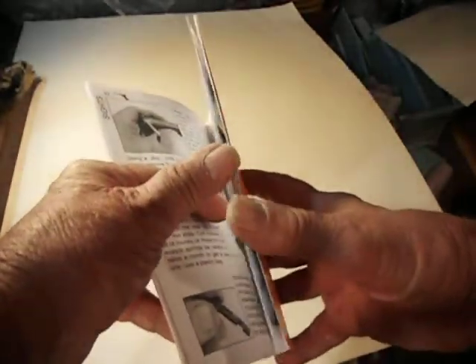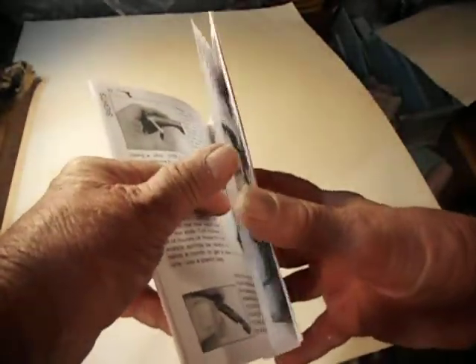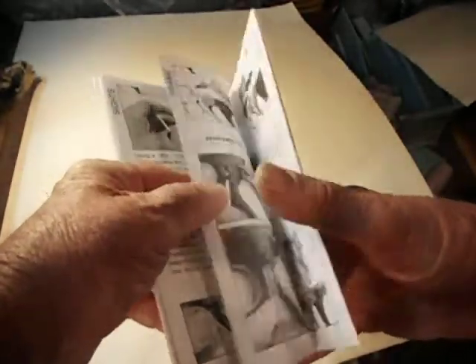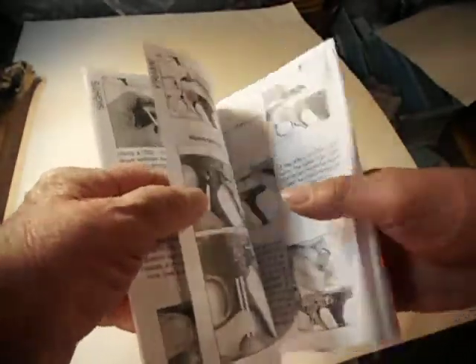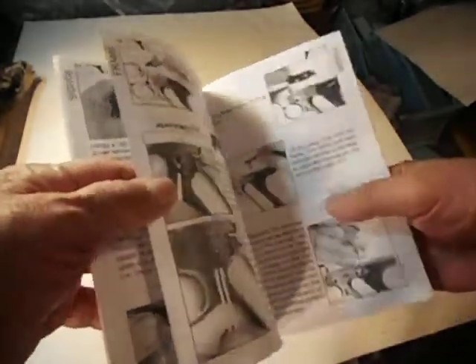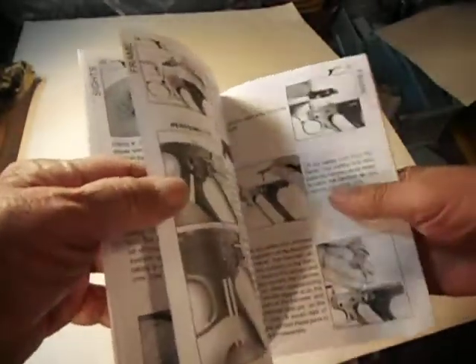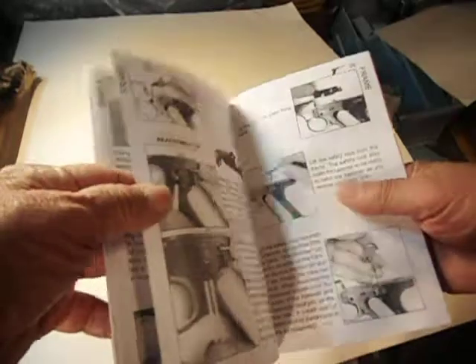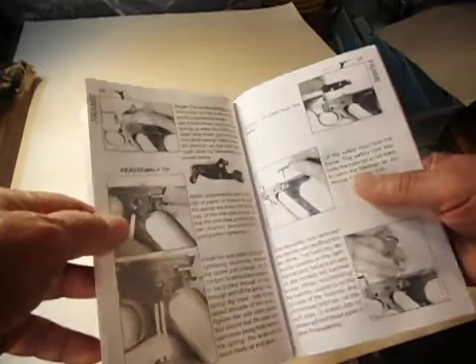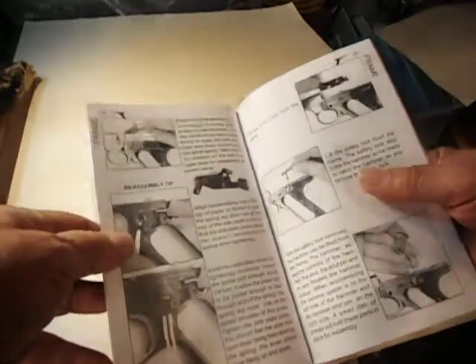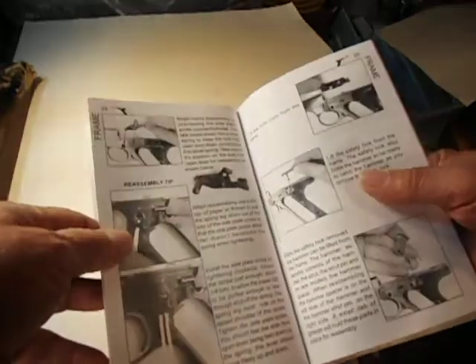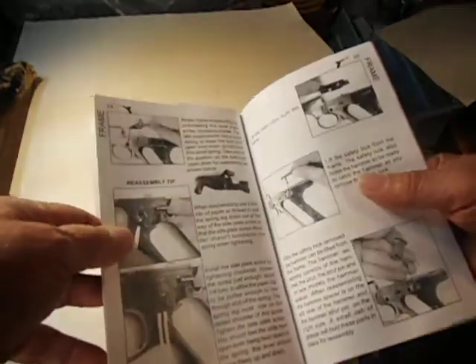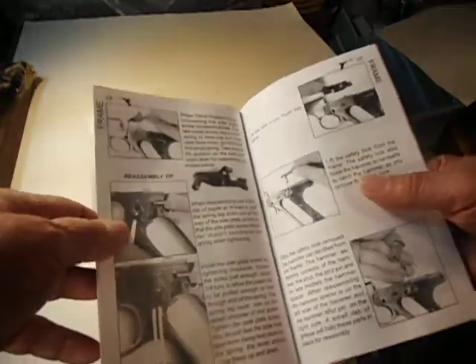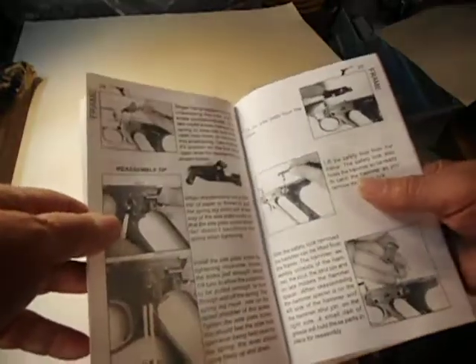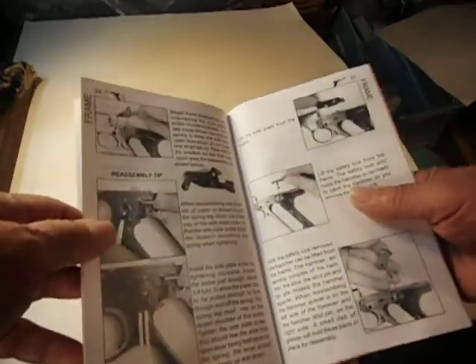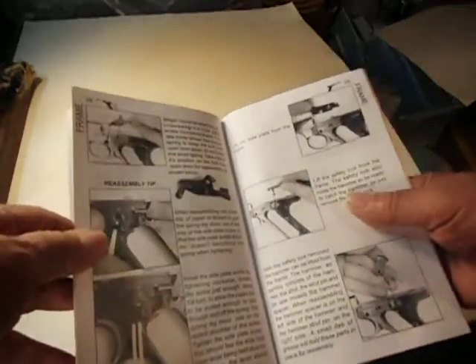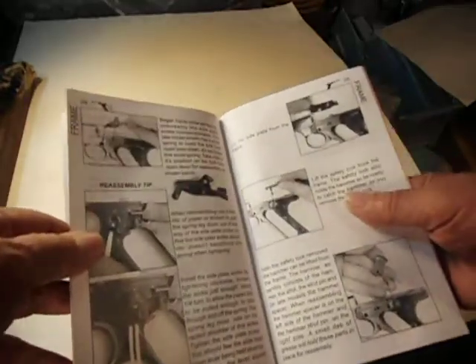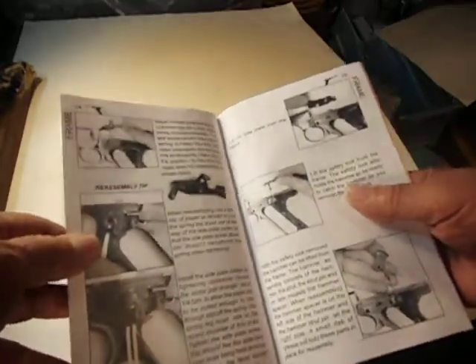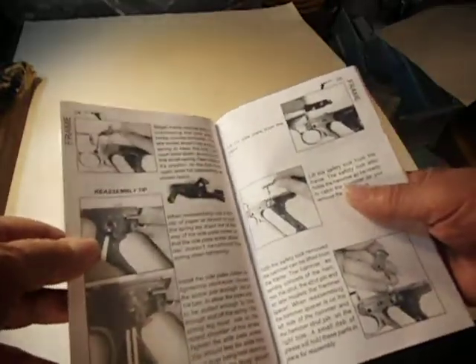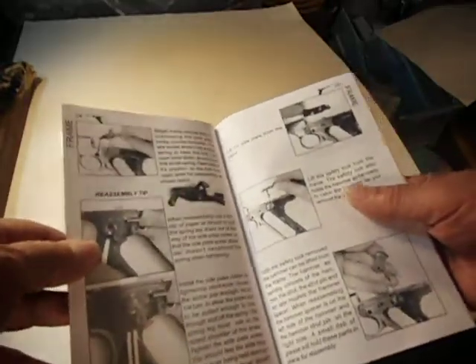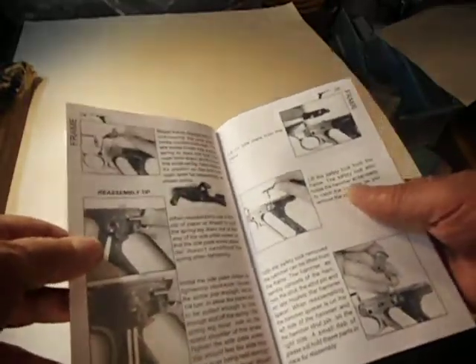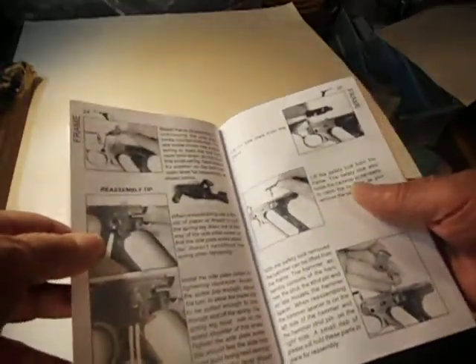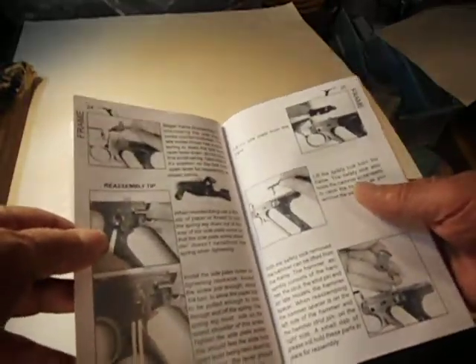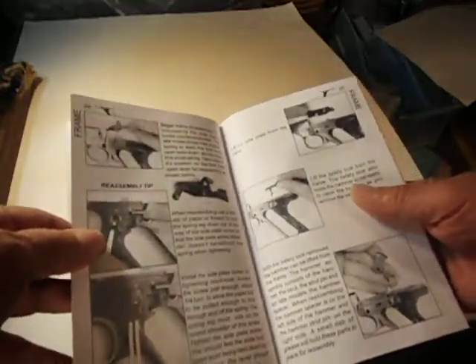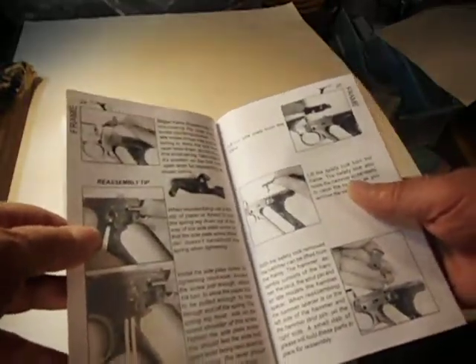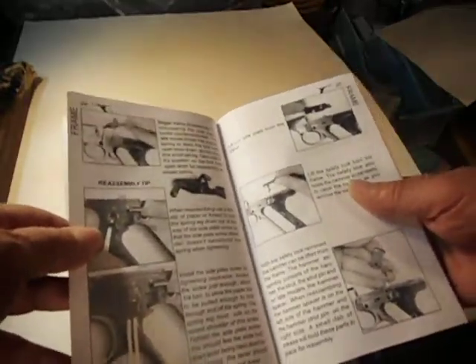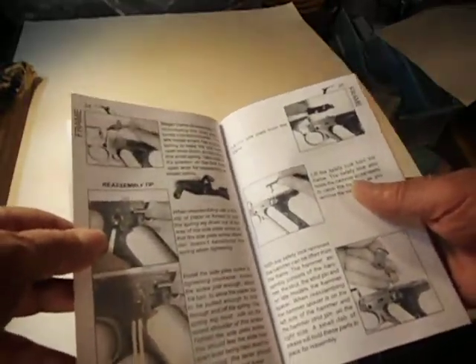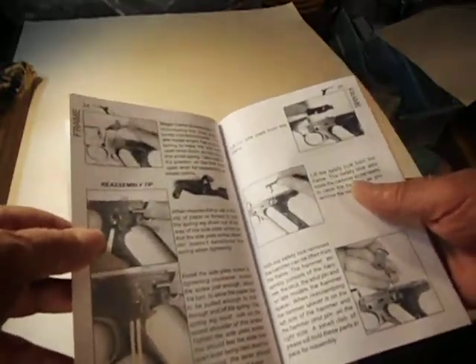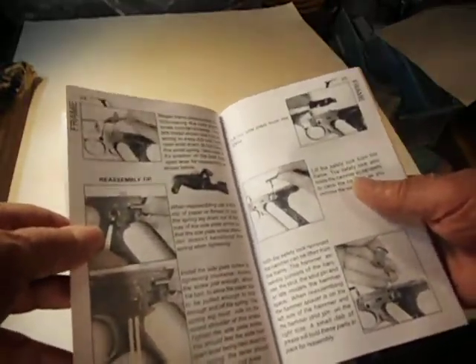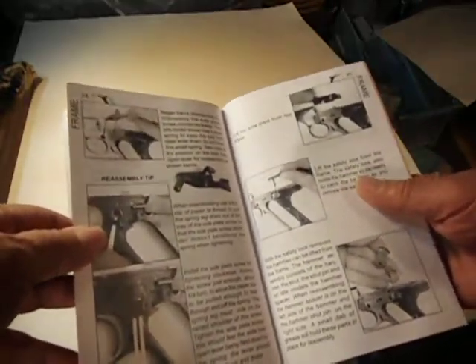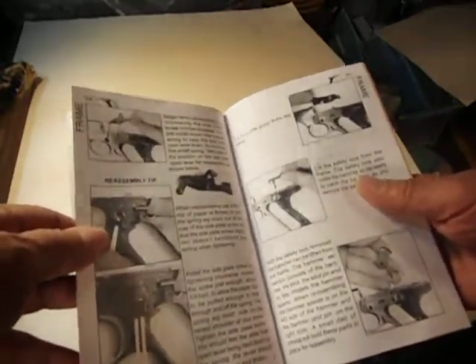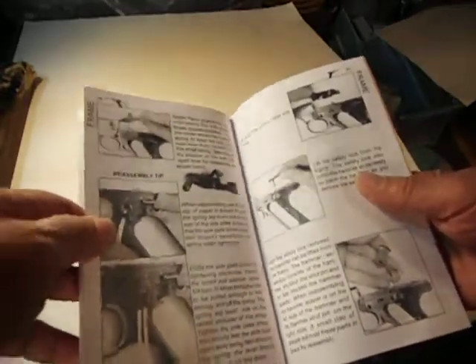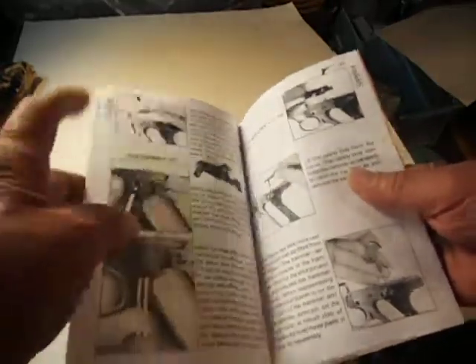This has been one of the most popular pistols there ever was.